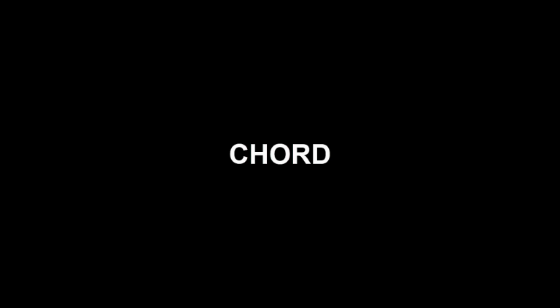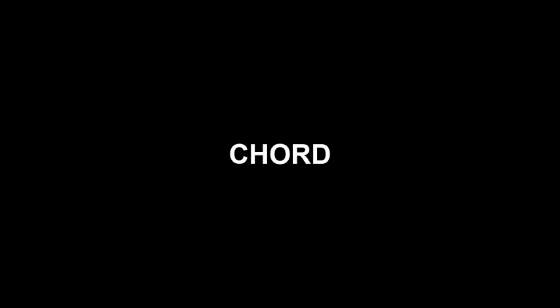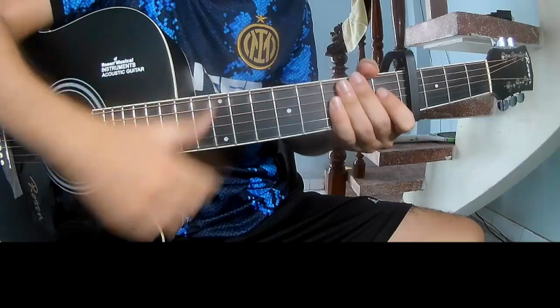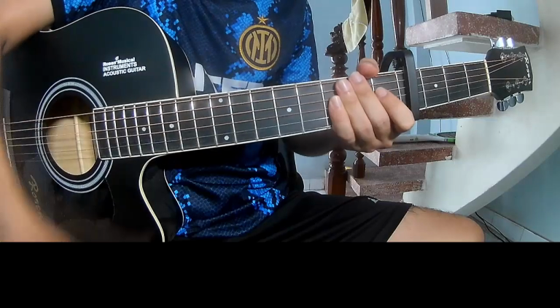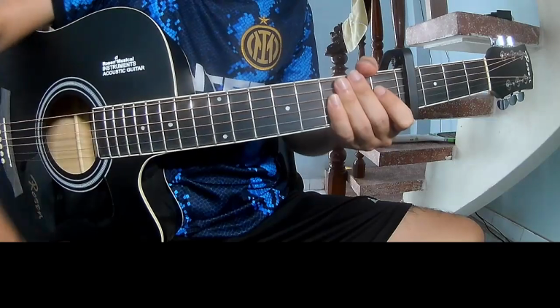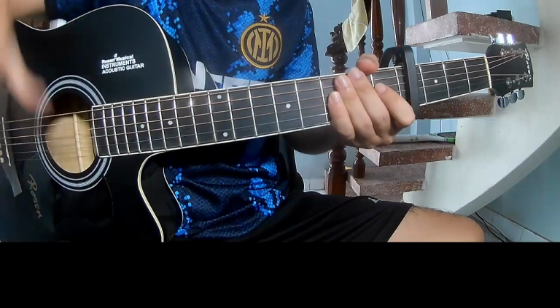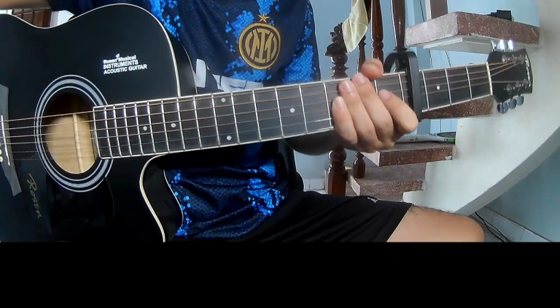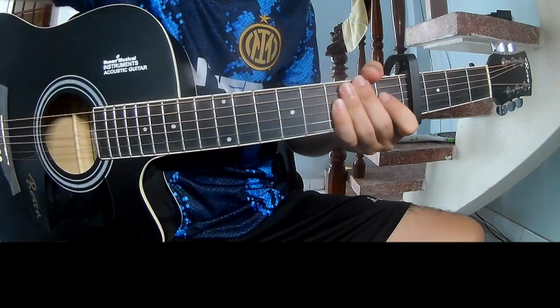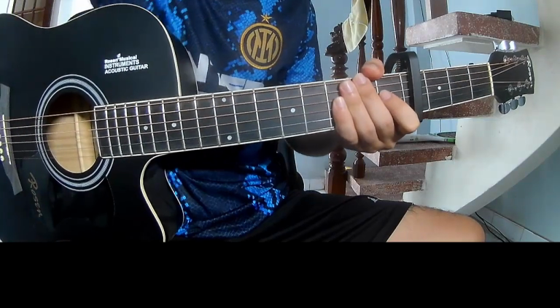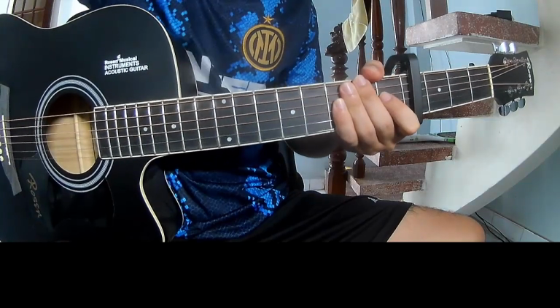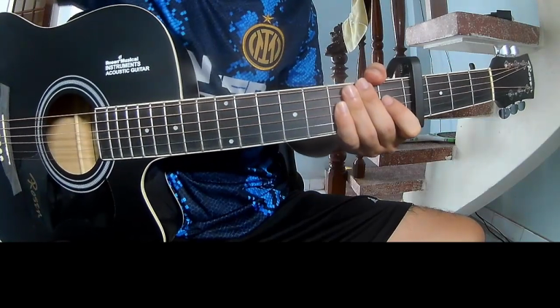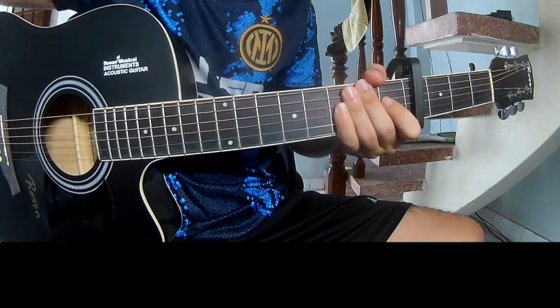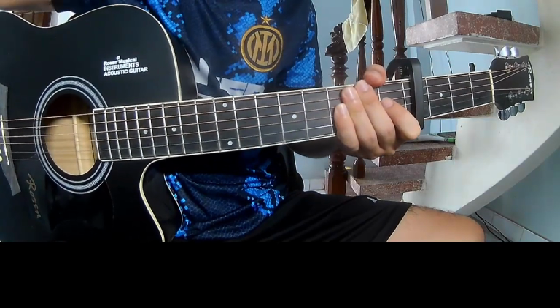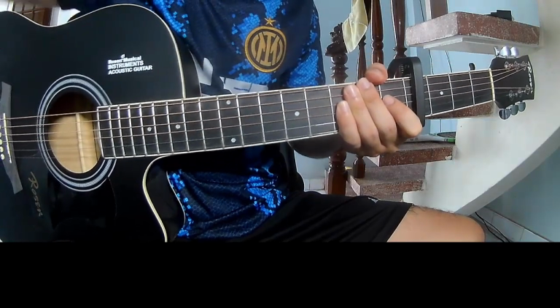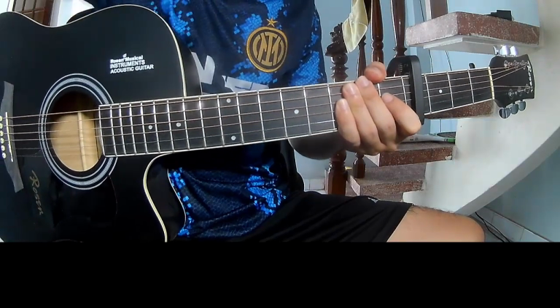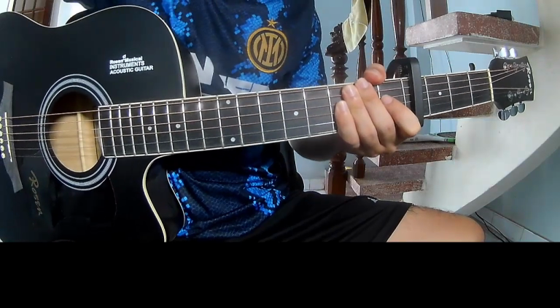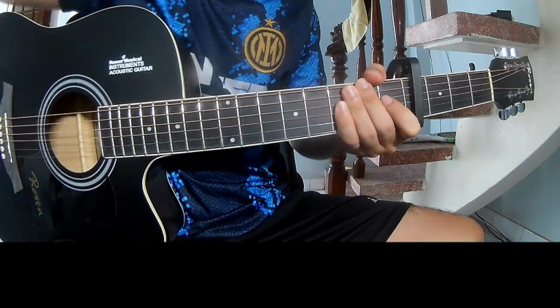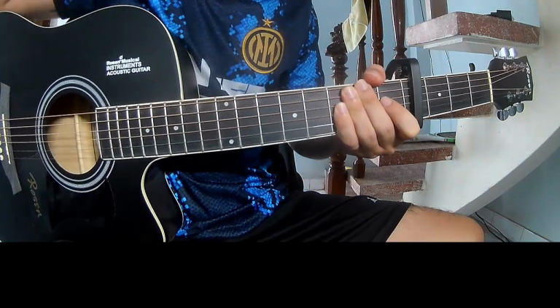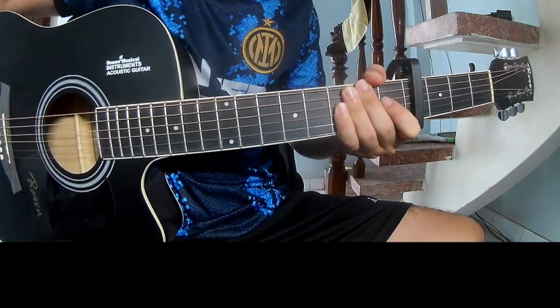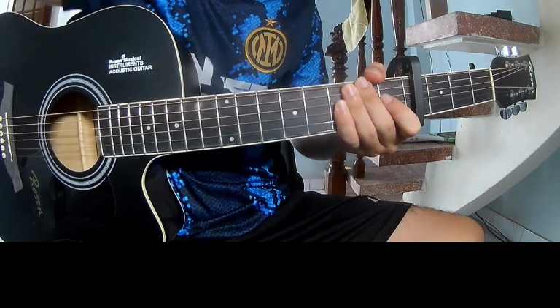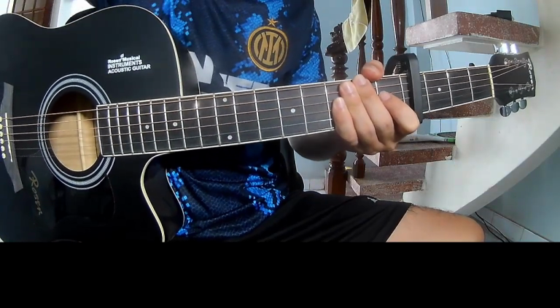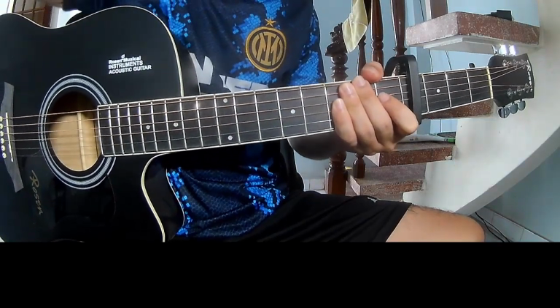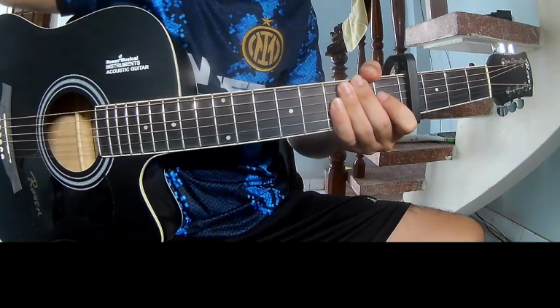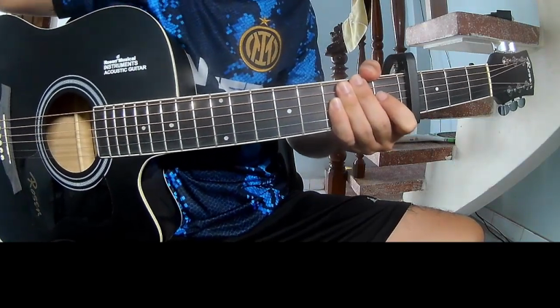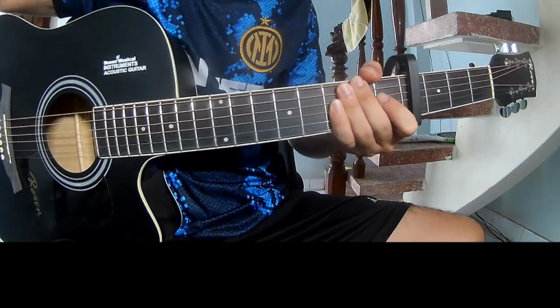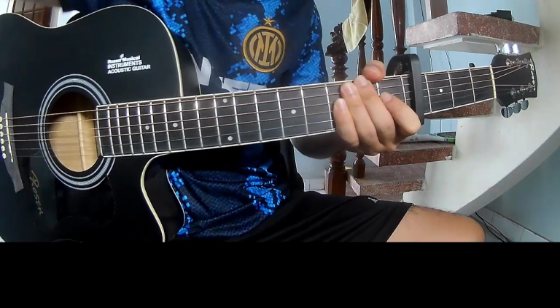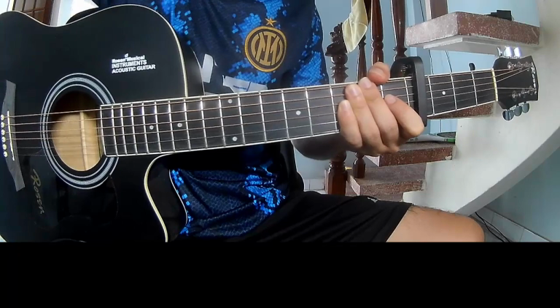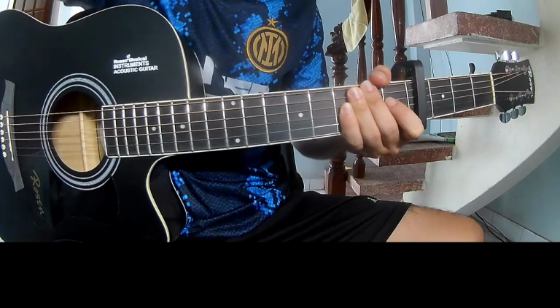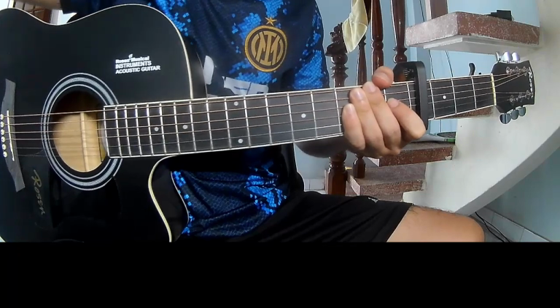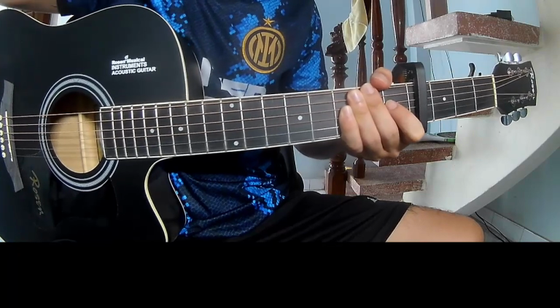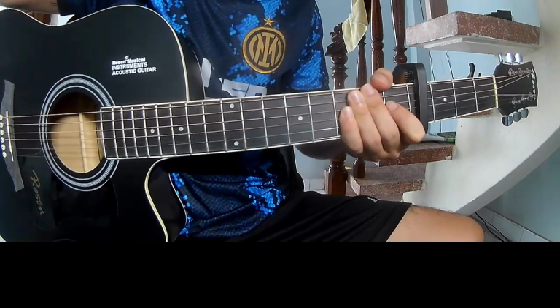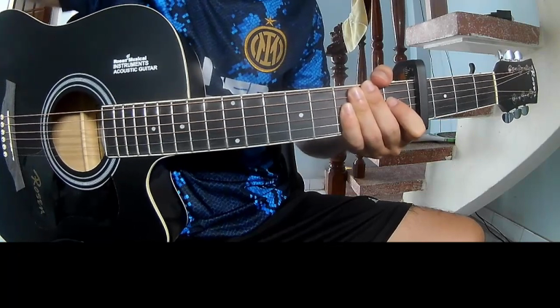Hi everyone, today I will share how to play guitar 'Gimme Love' by Sia.